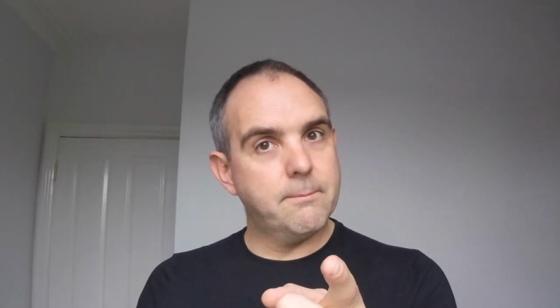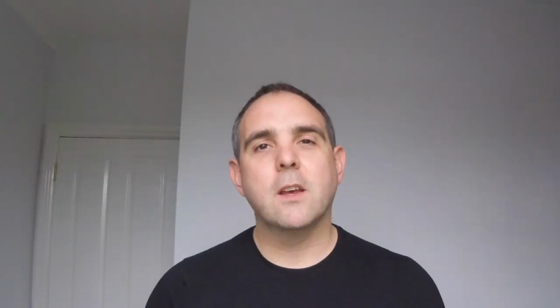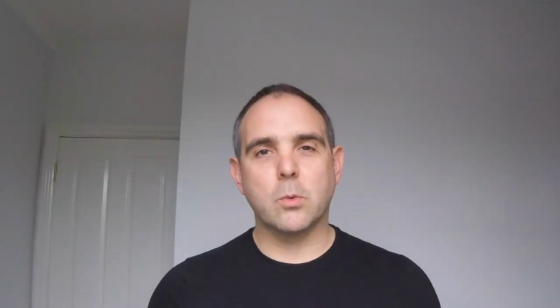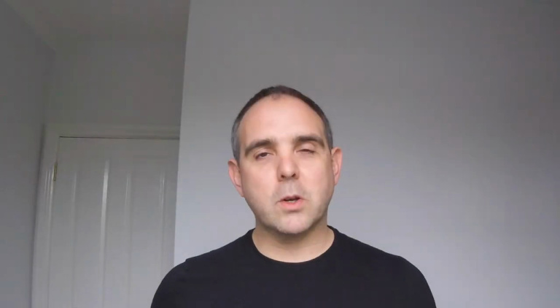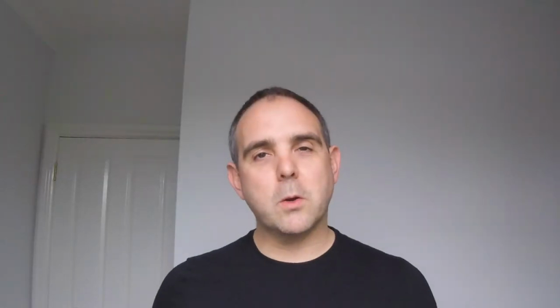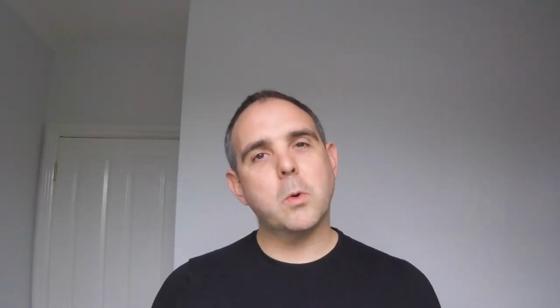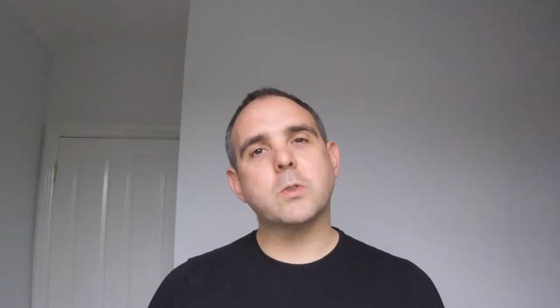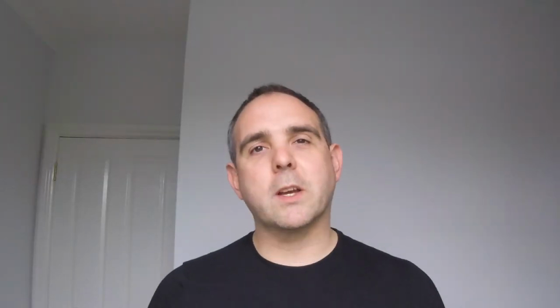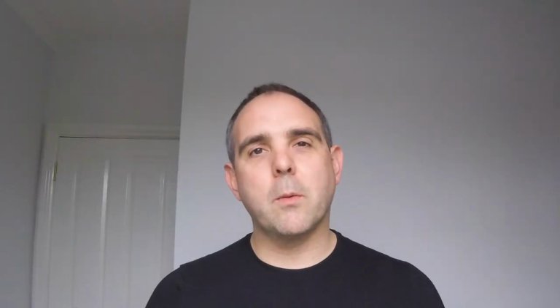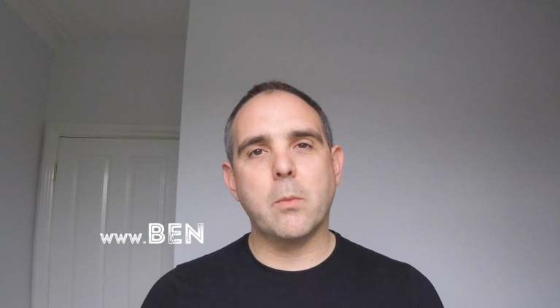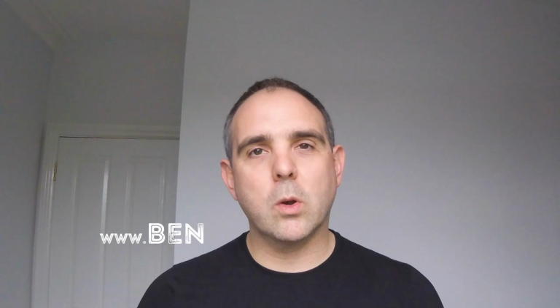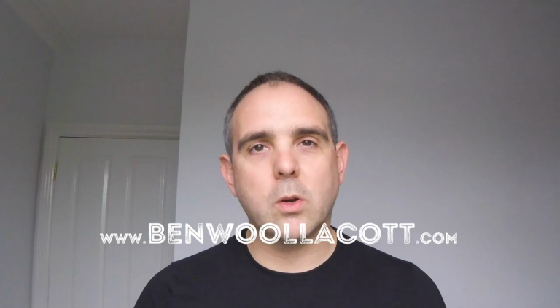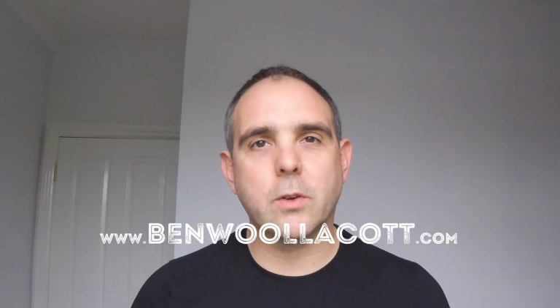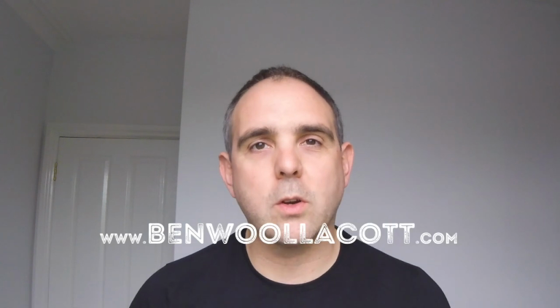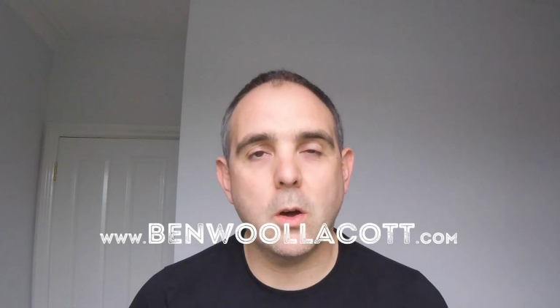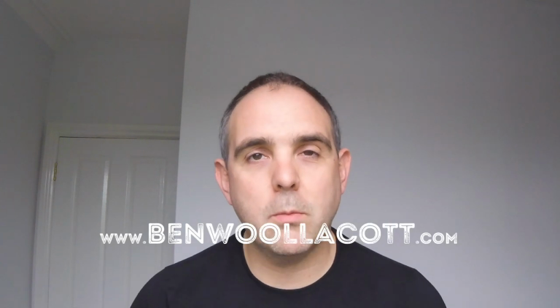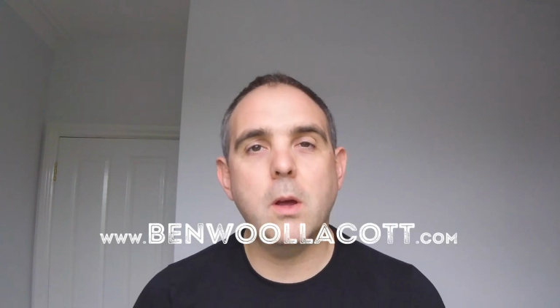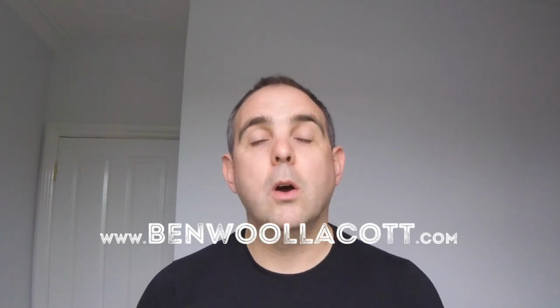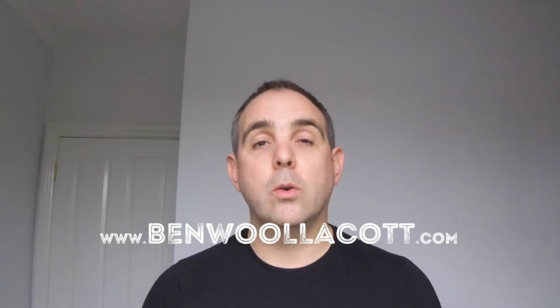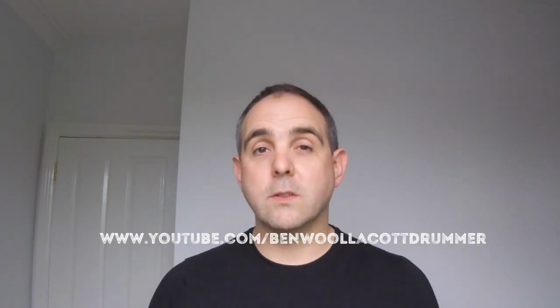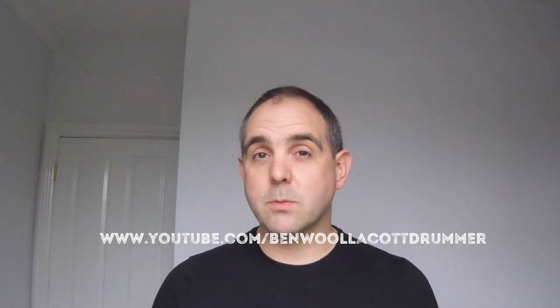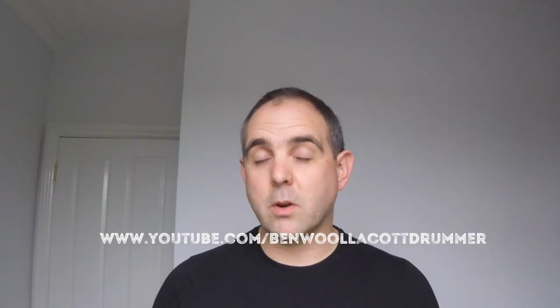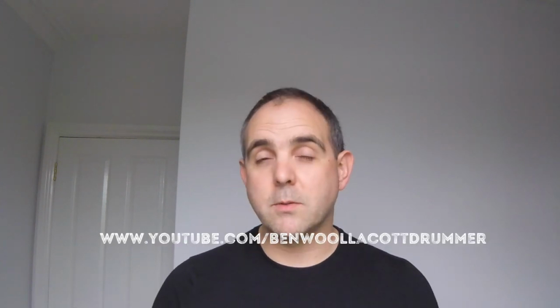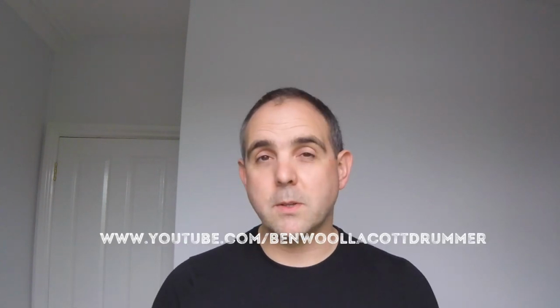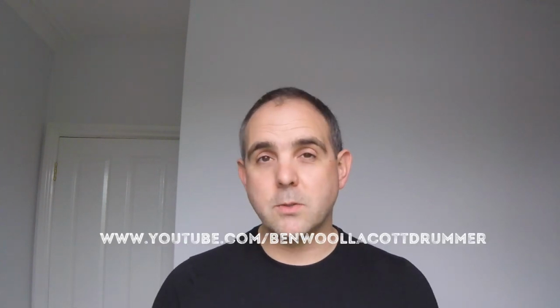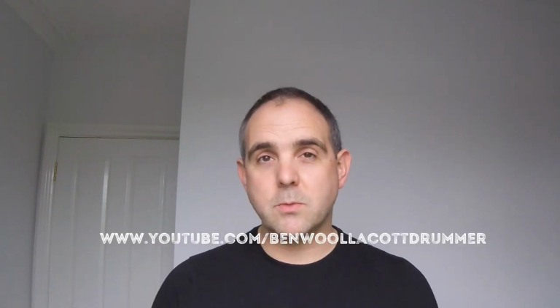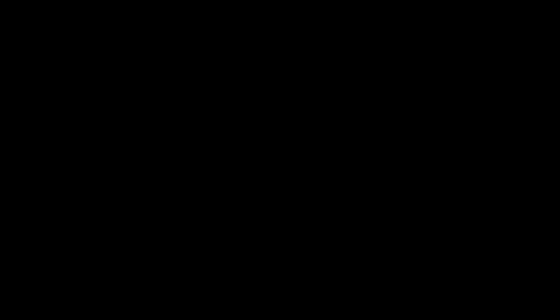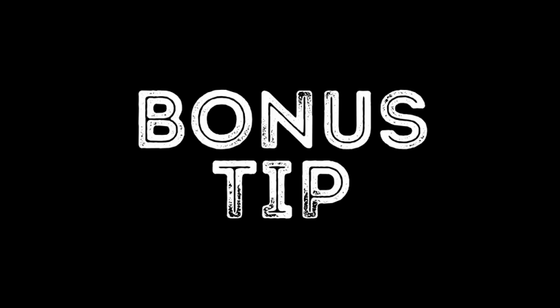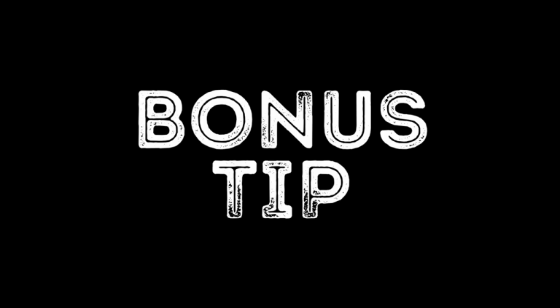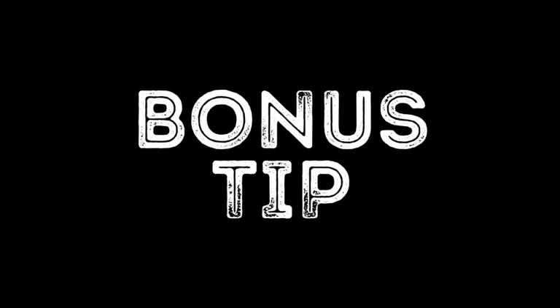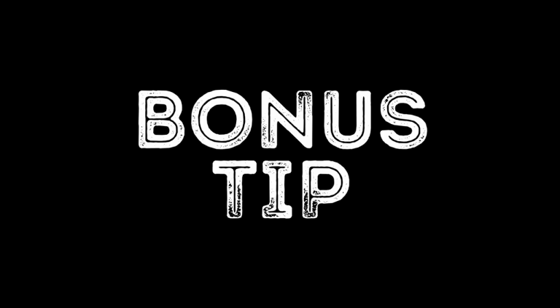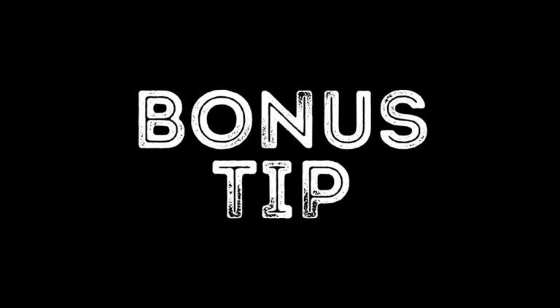If you want to know more, check out benwollacott.com, or you can subscribe to my YouTube channel. Bonus tip!